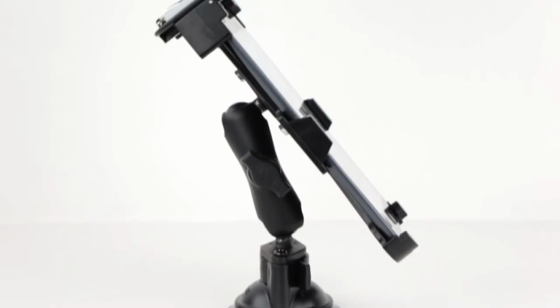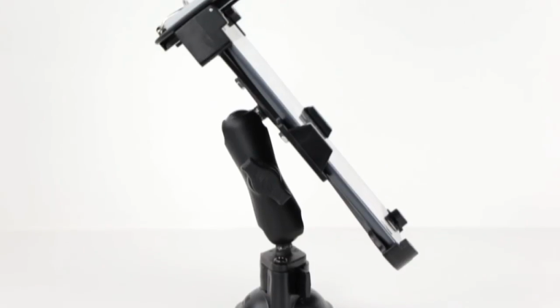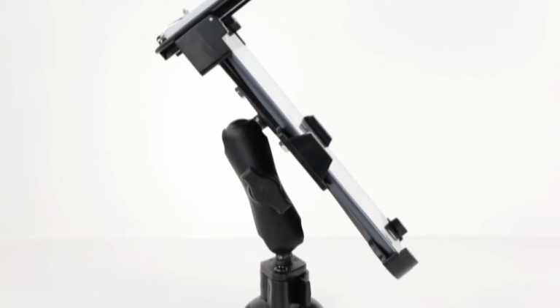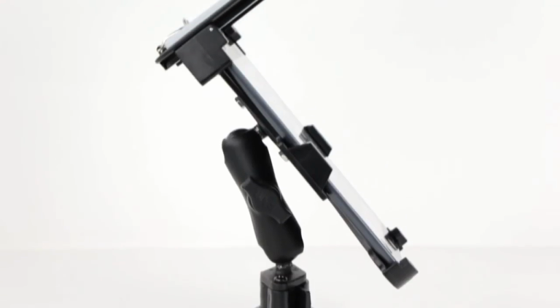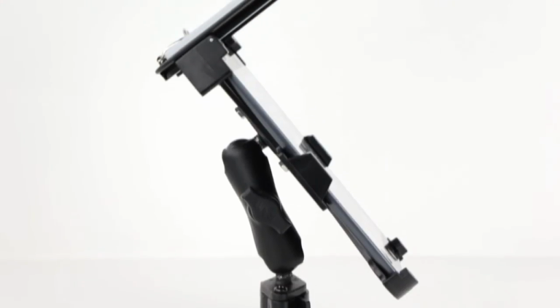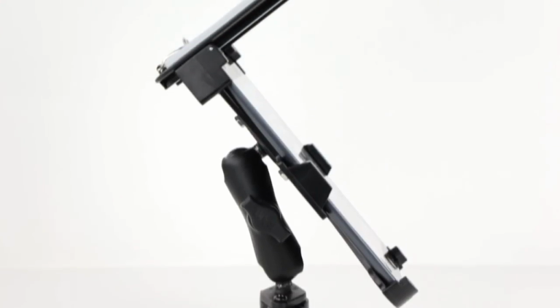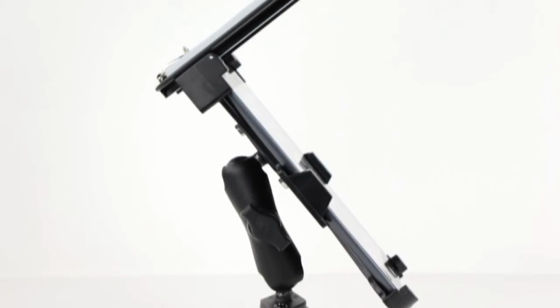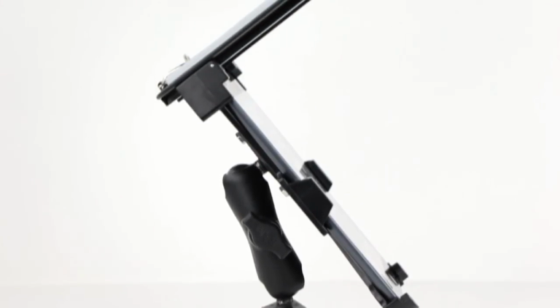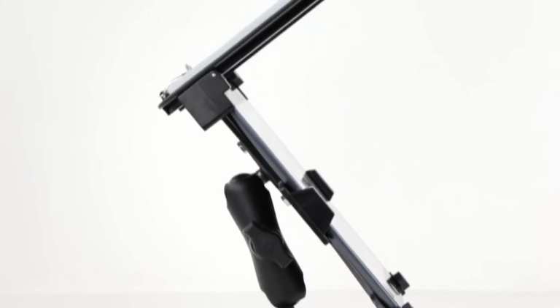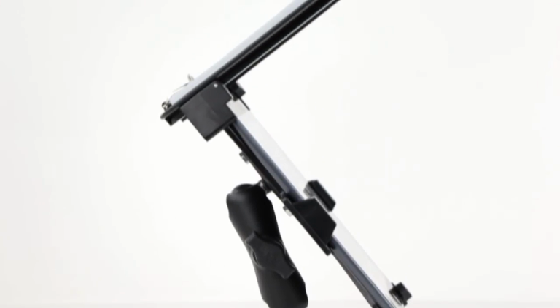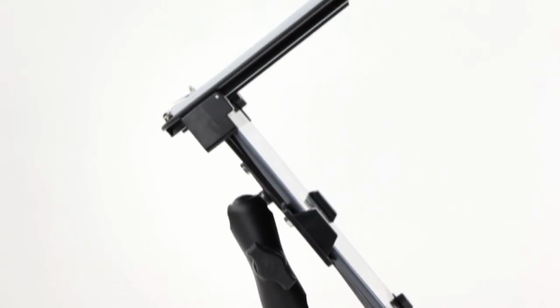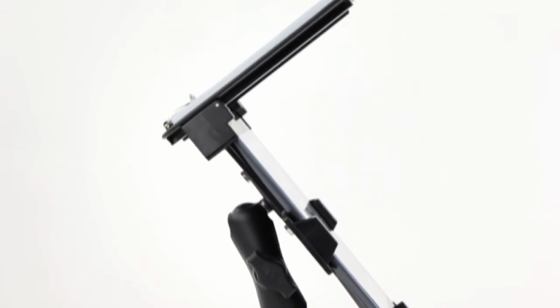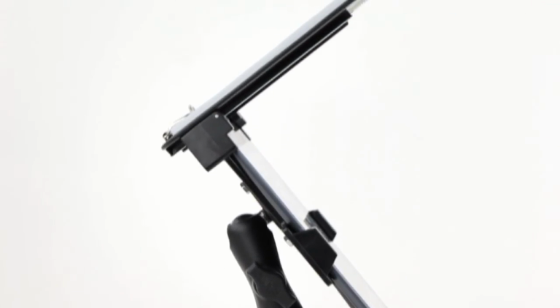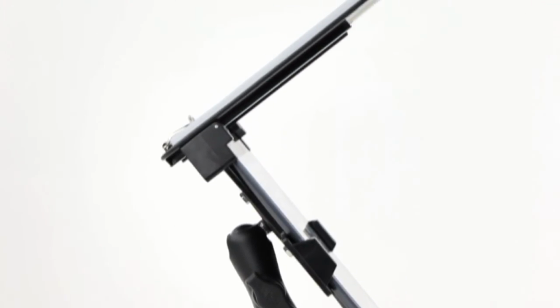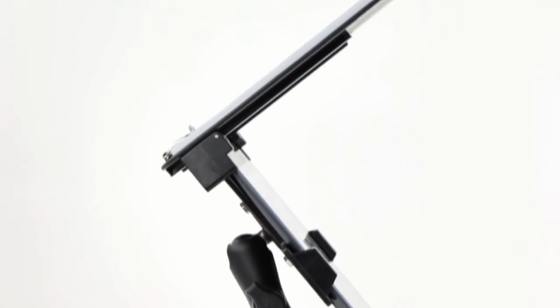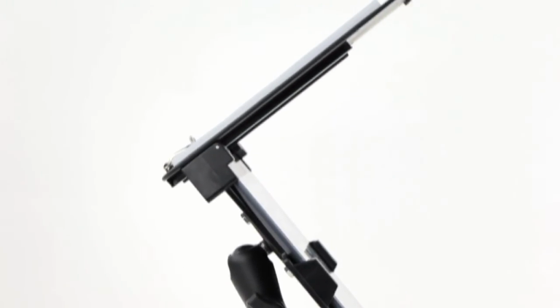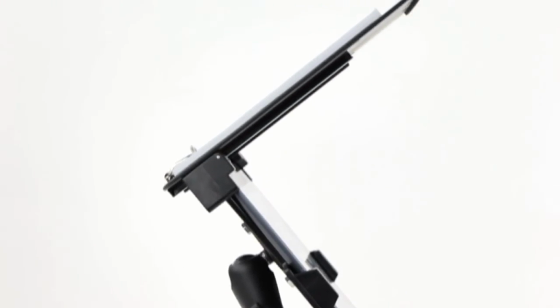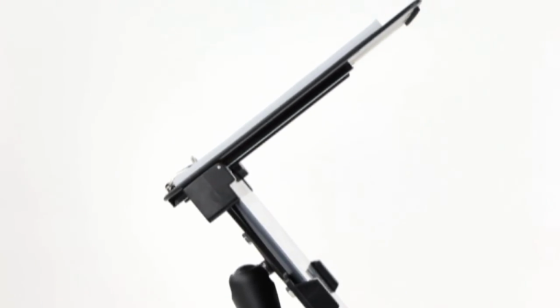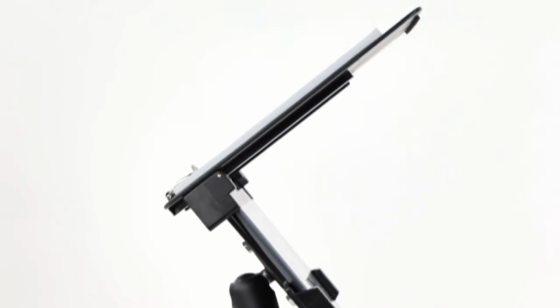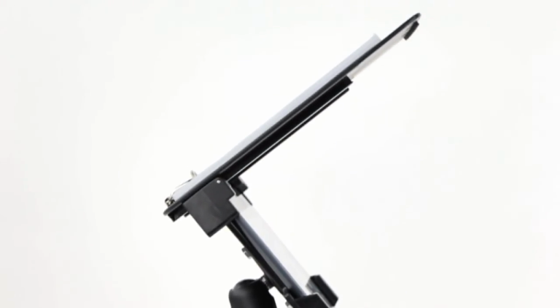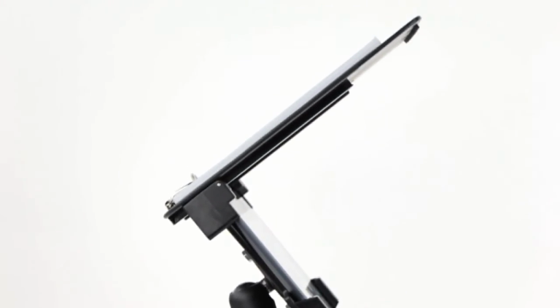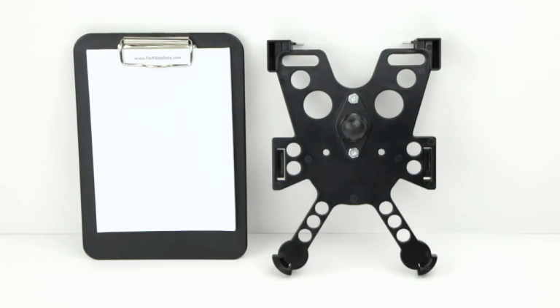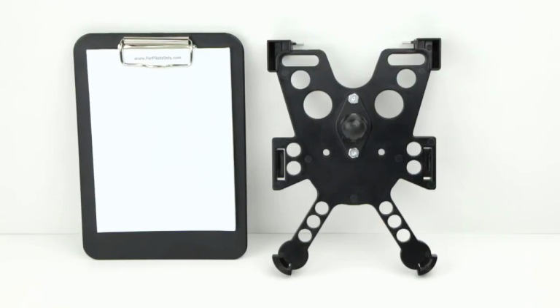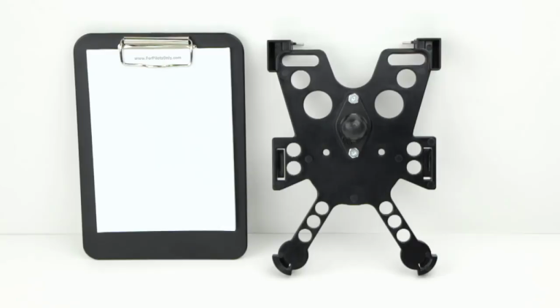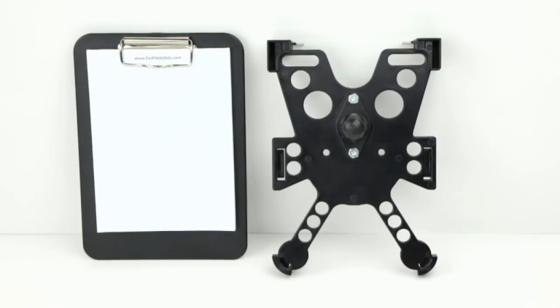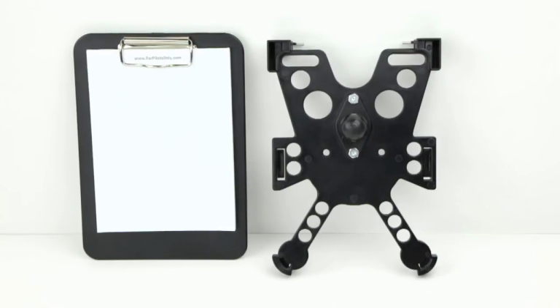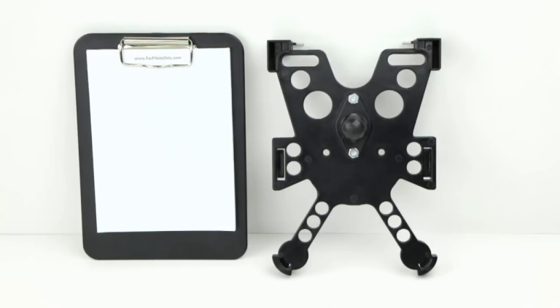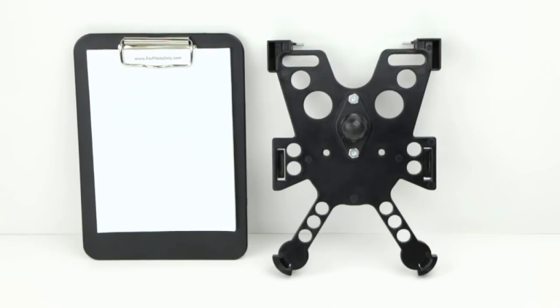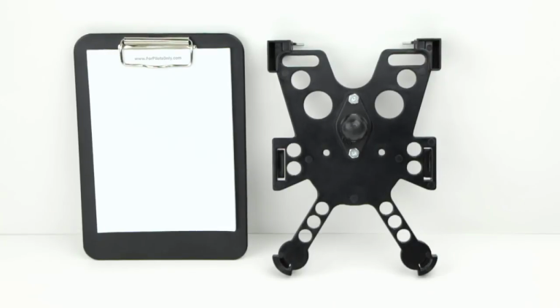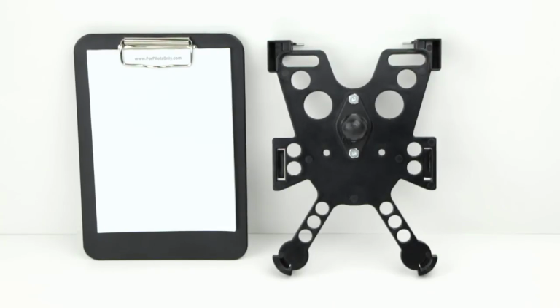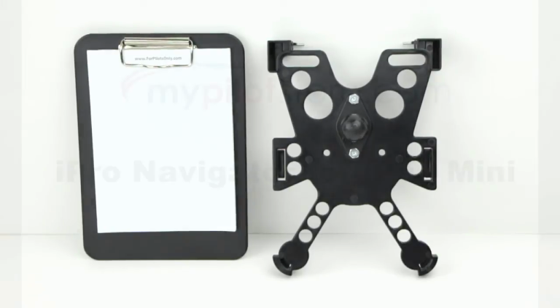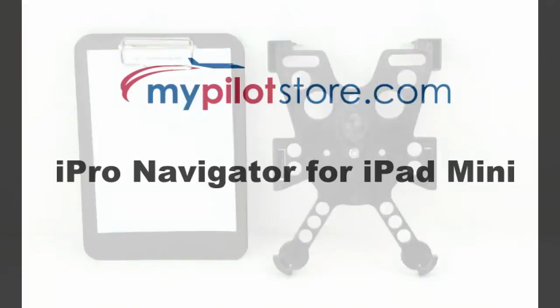The iPro Navigator is an iPad cradle, an in-flight glare shield, and removable clipboard all in one, available today at MyPilotStore.com.